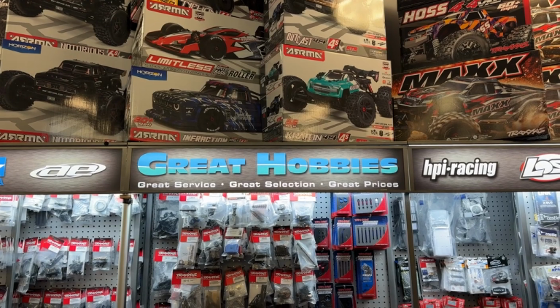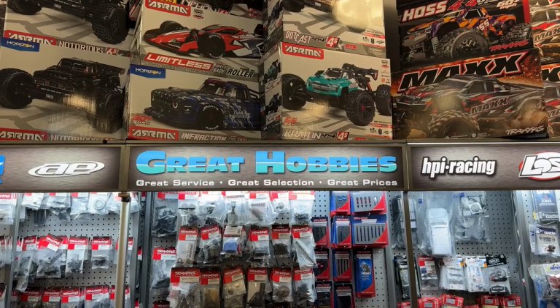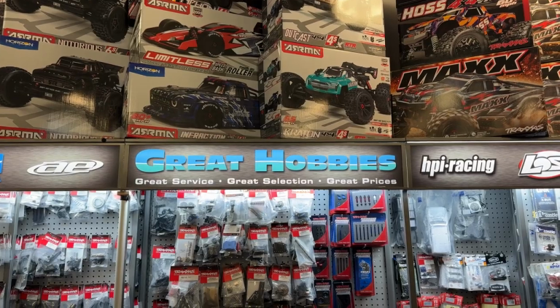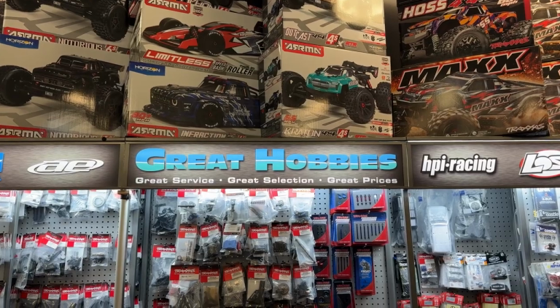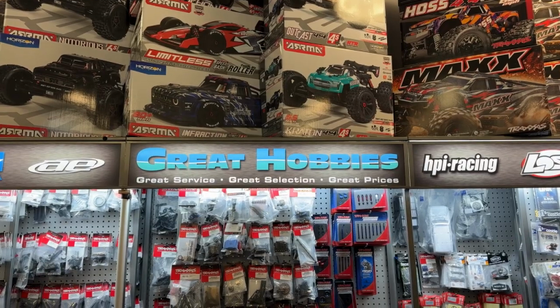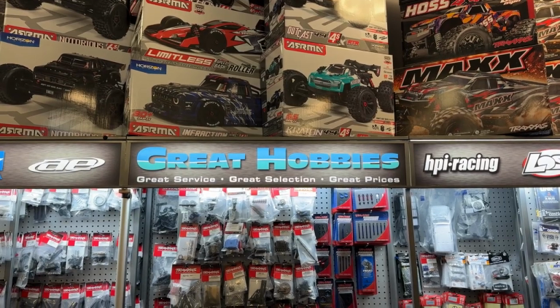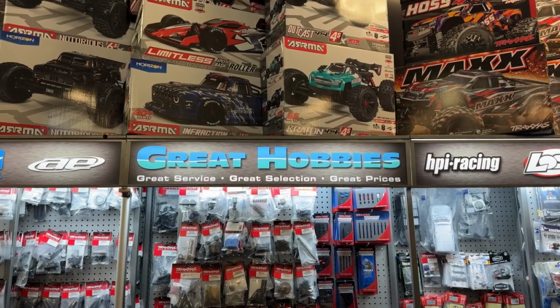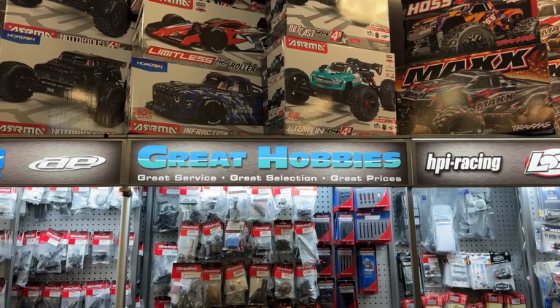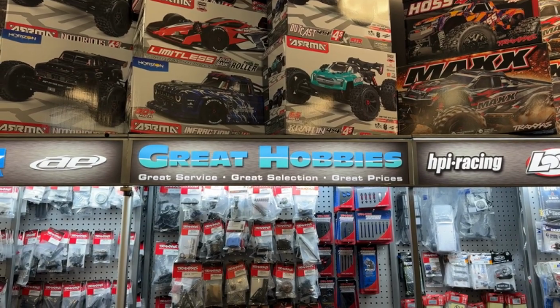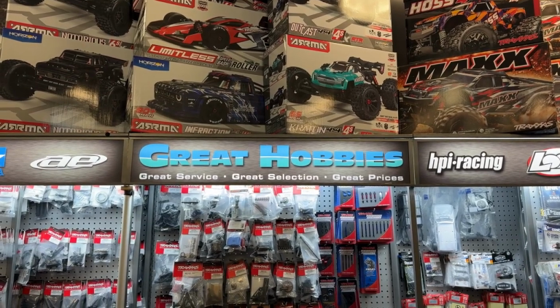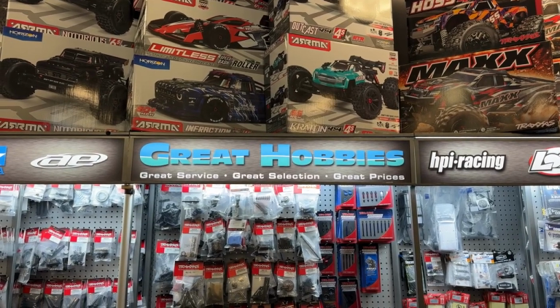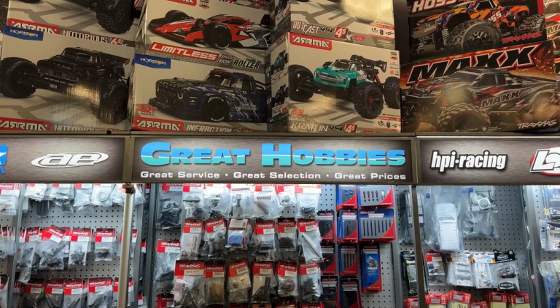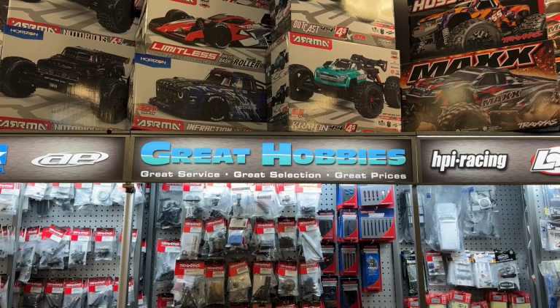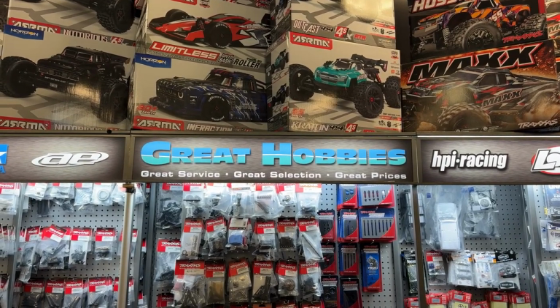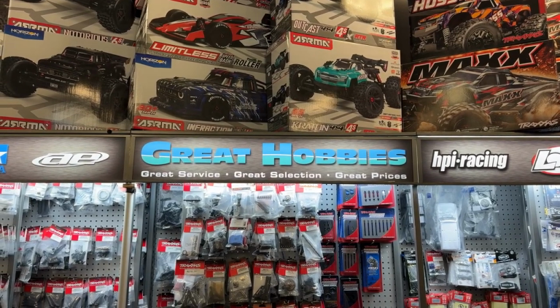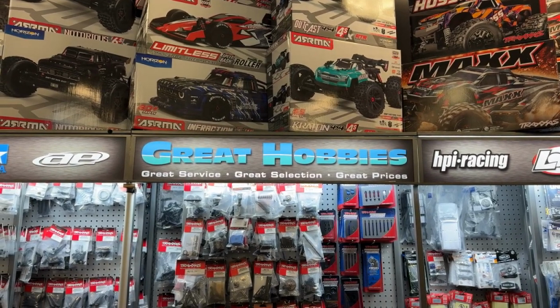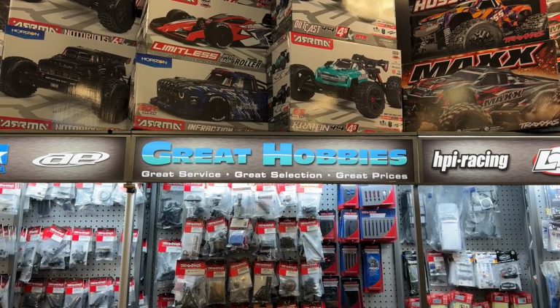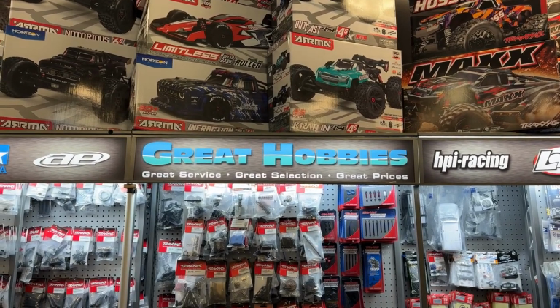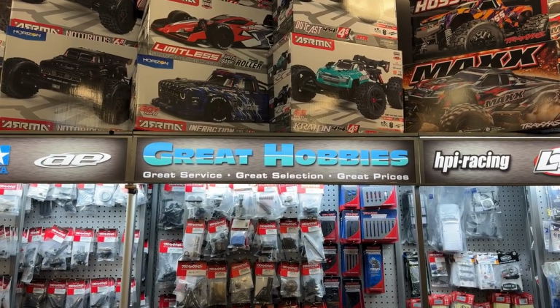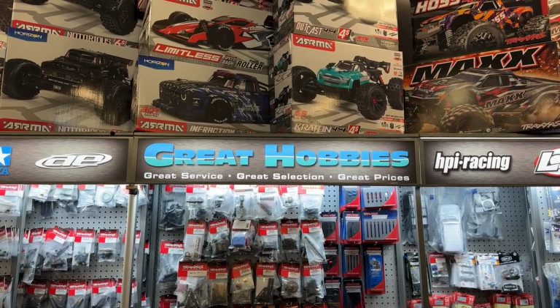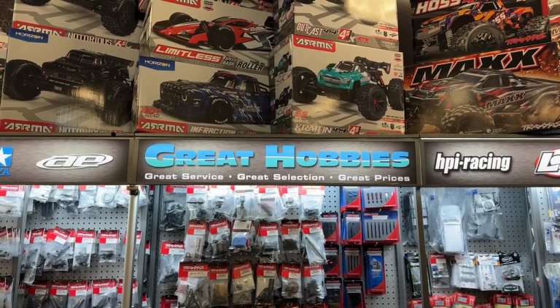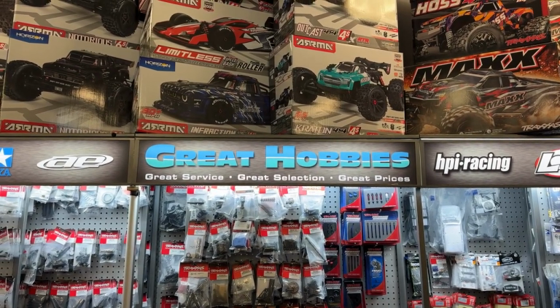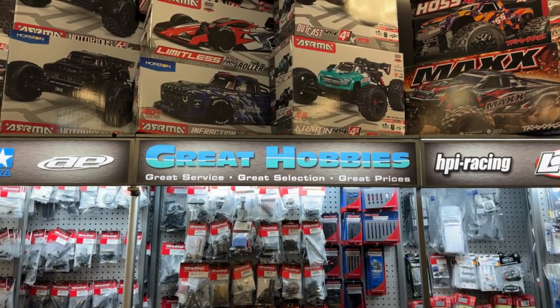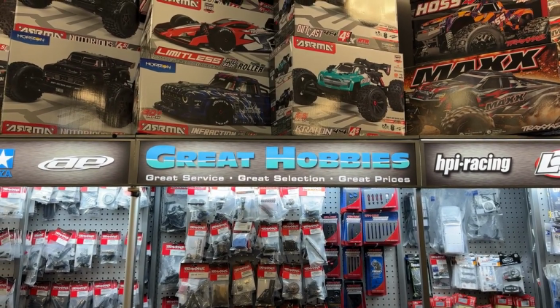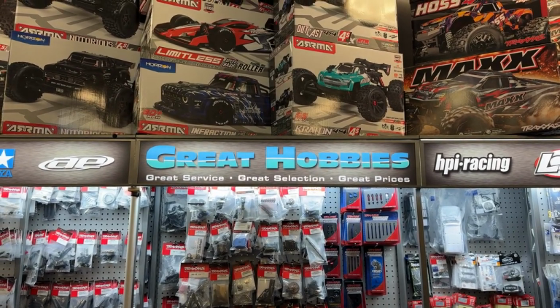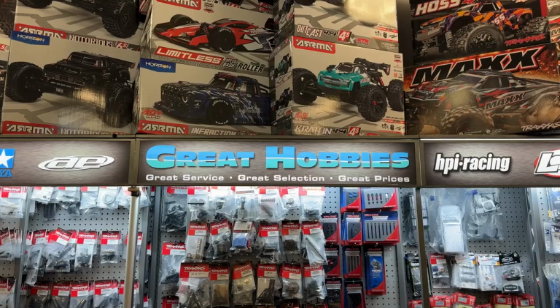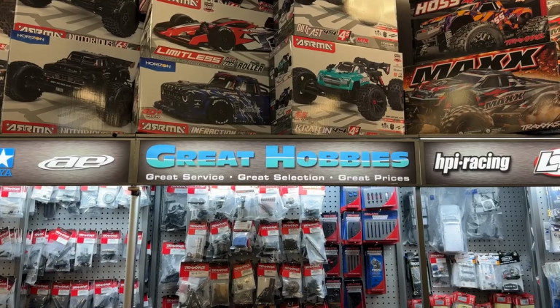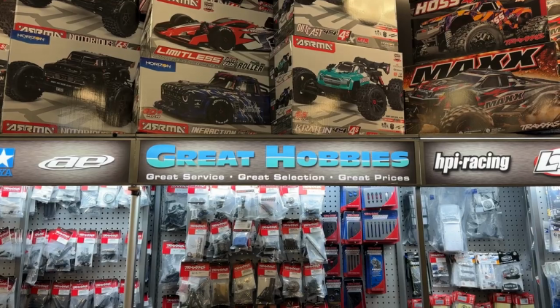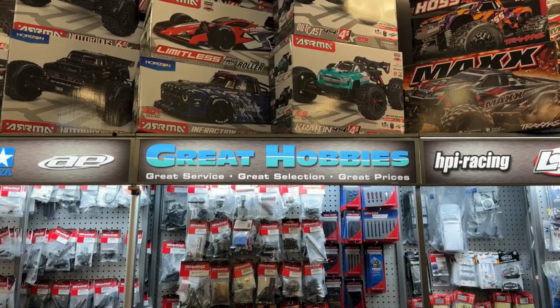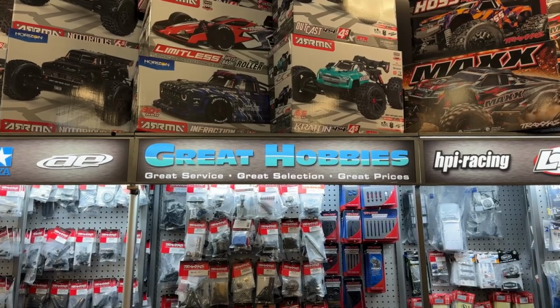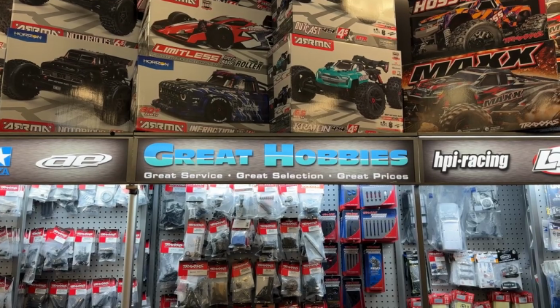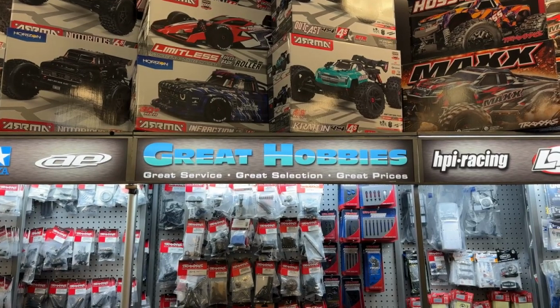Welcome to Dubai DJSPRC. I want to say thank you to Great Hobbies for letting me do this. Go check out their website.